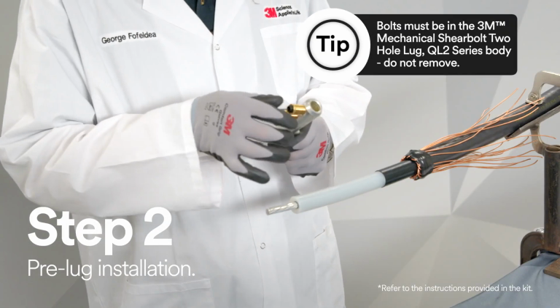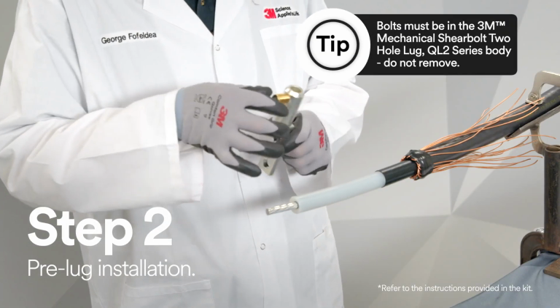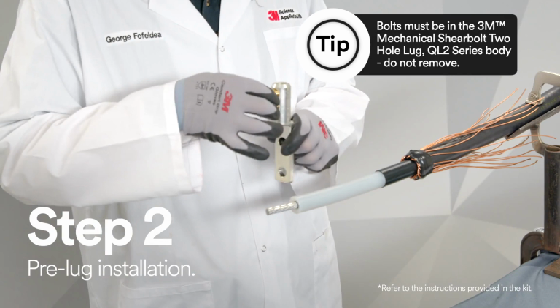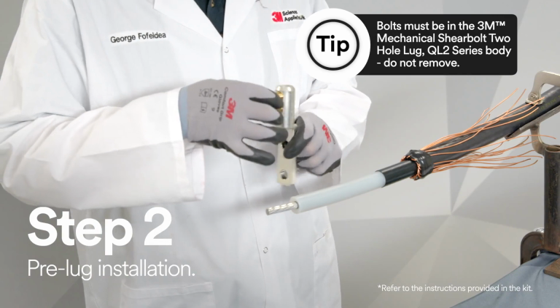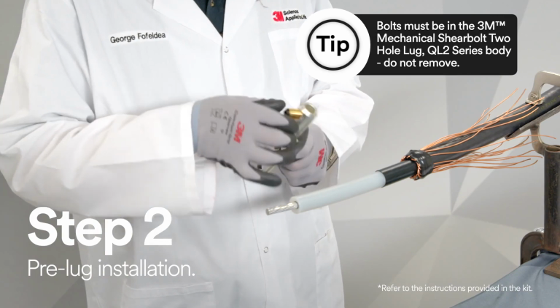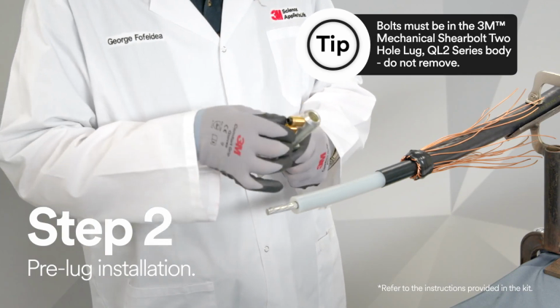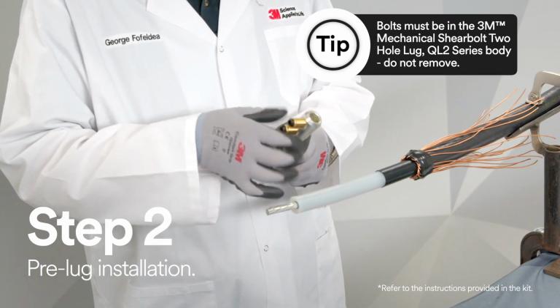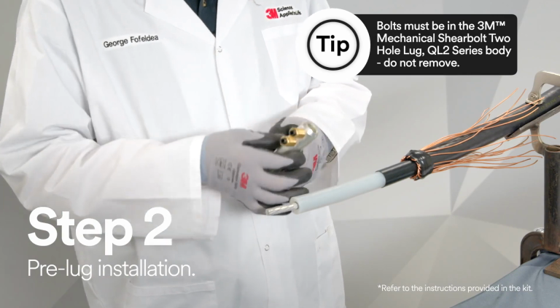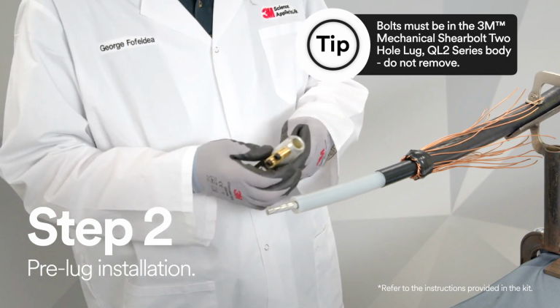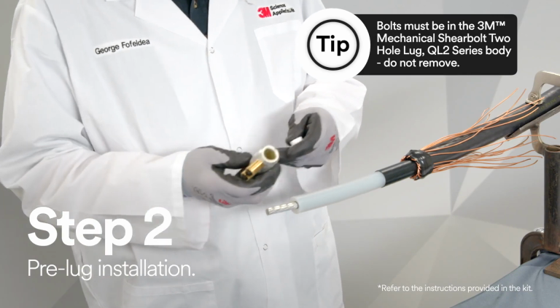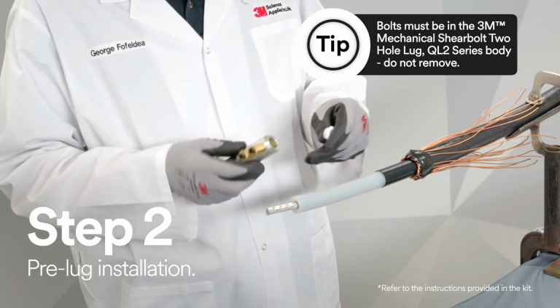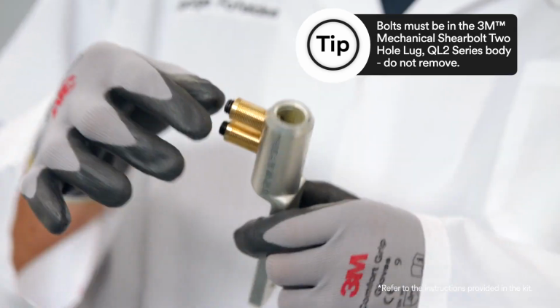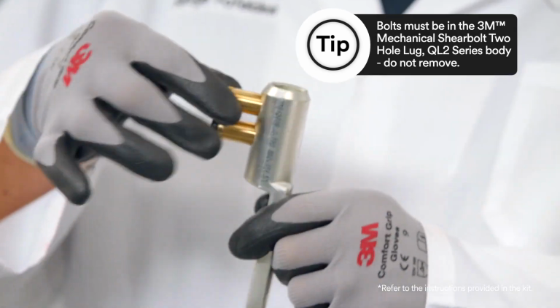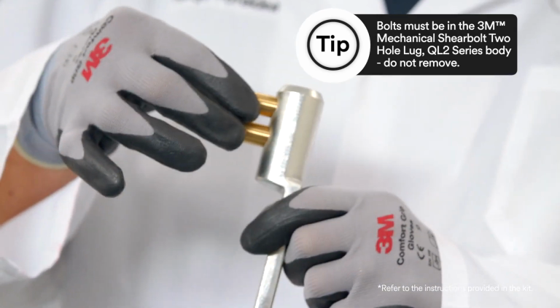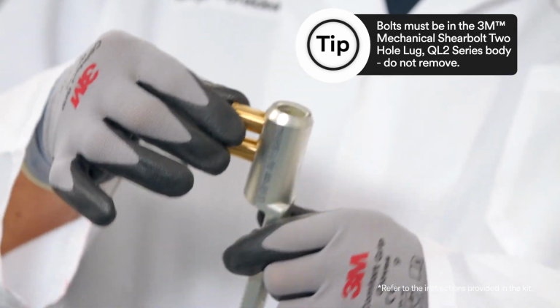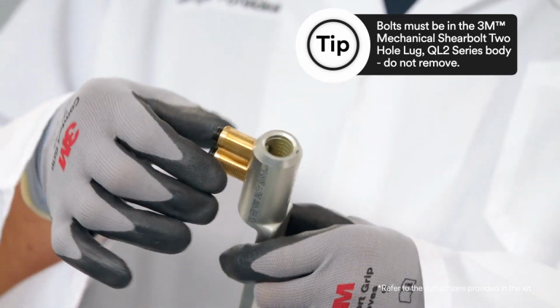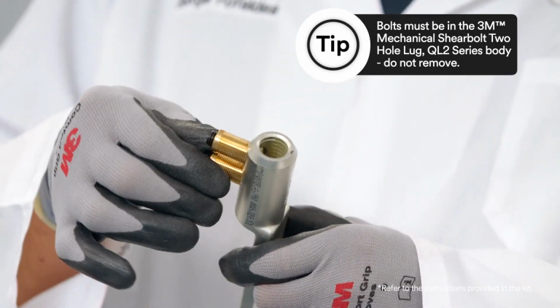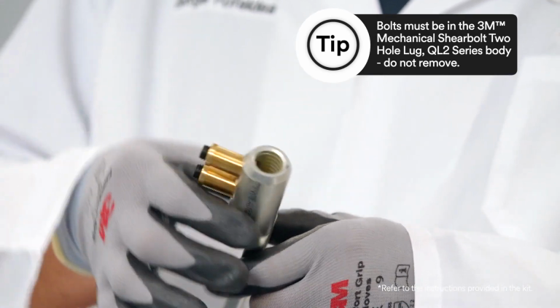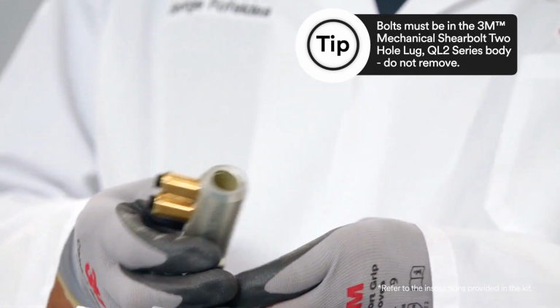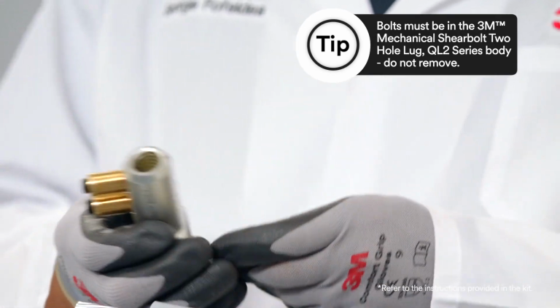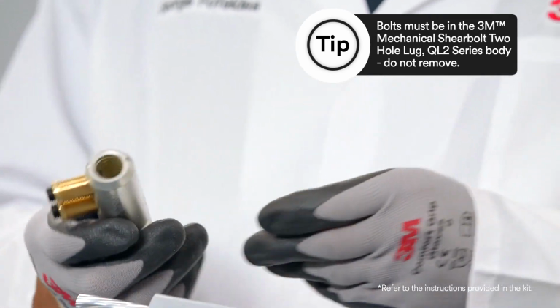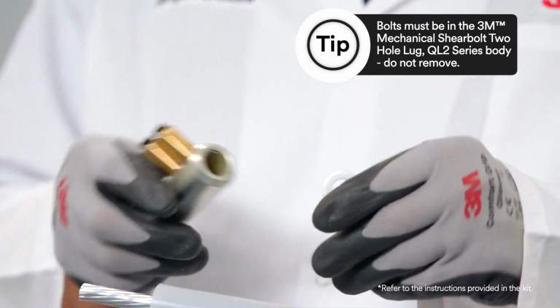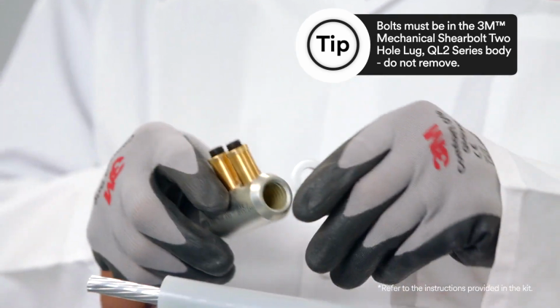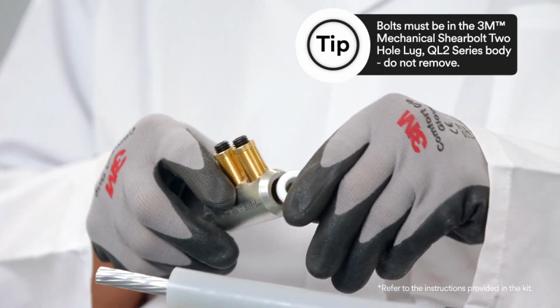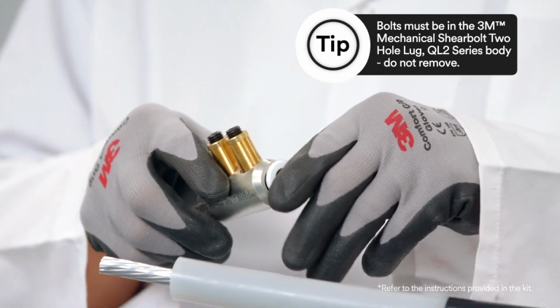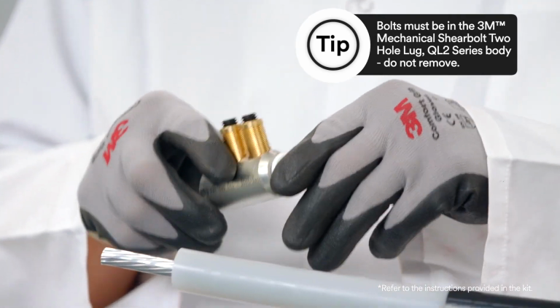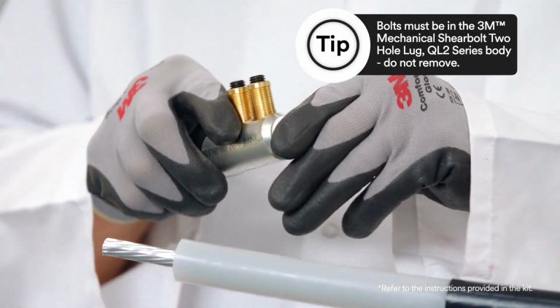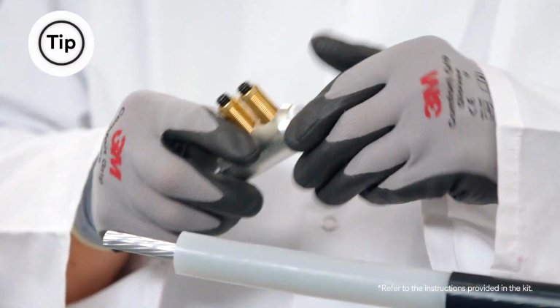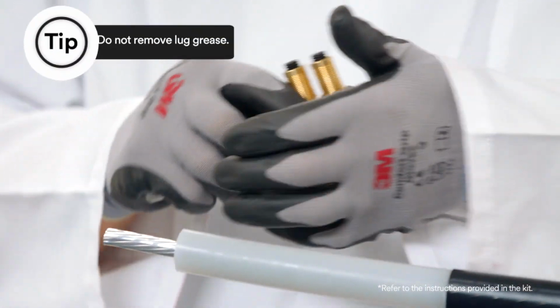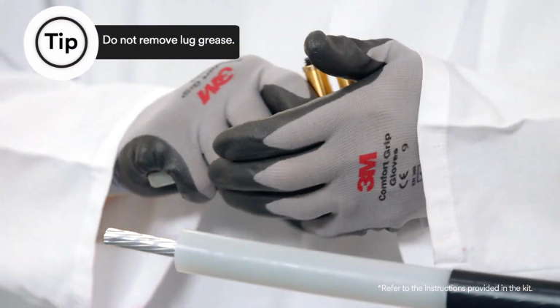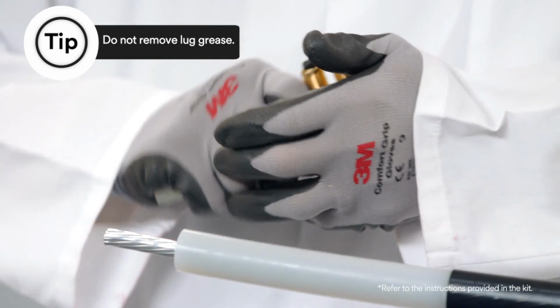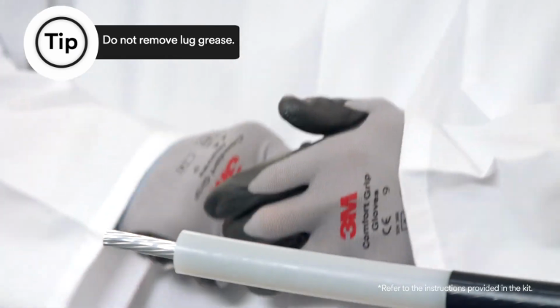Before you install the lug, you need to check that the bolts are not removed from the lug body and that grease is present.